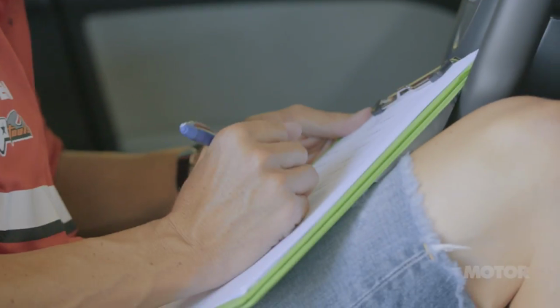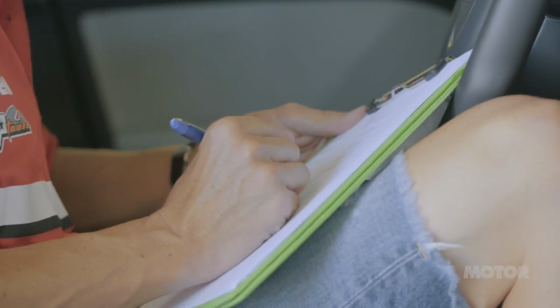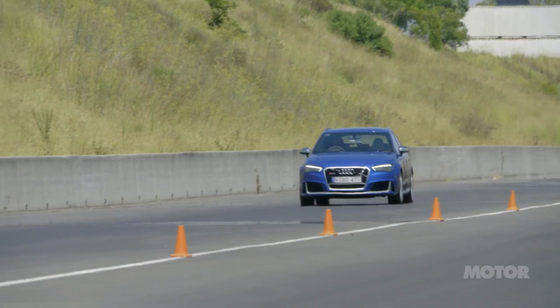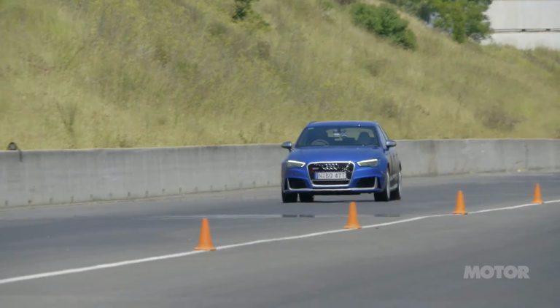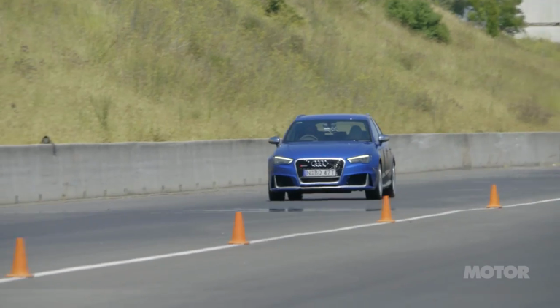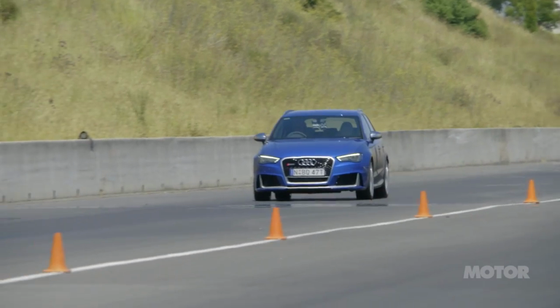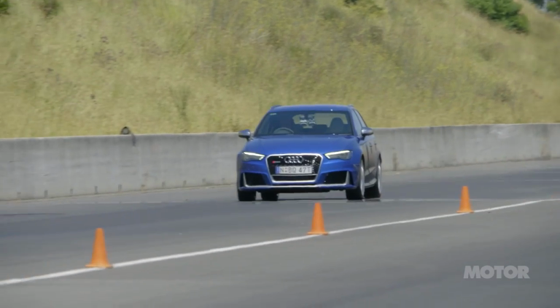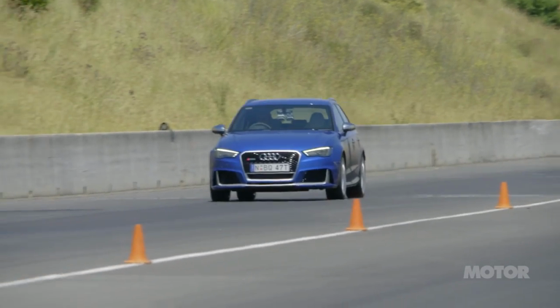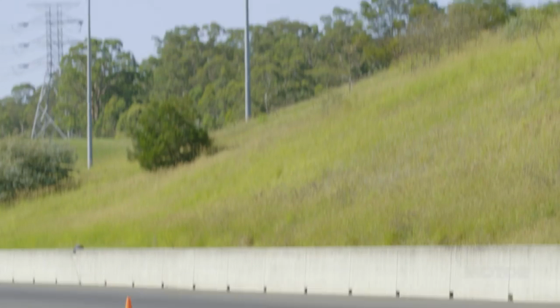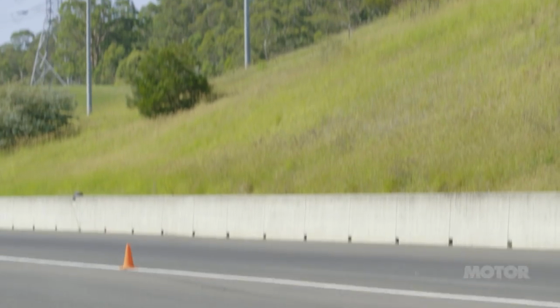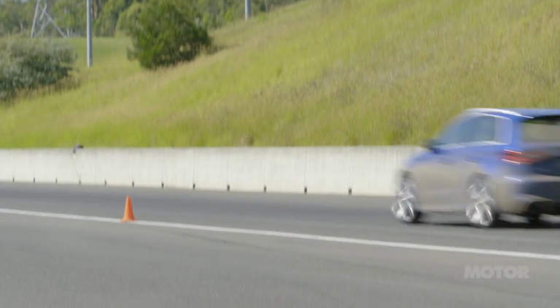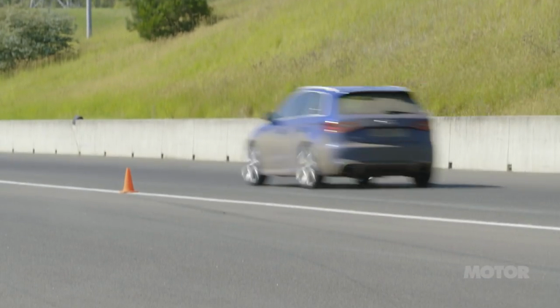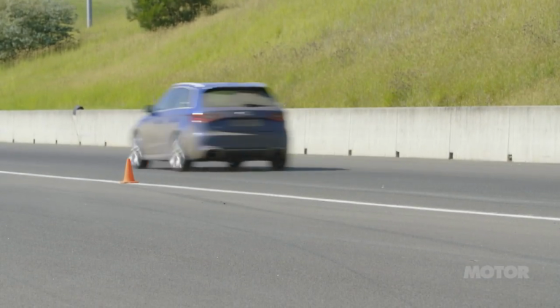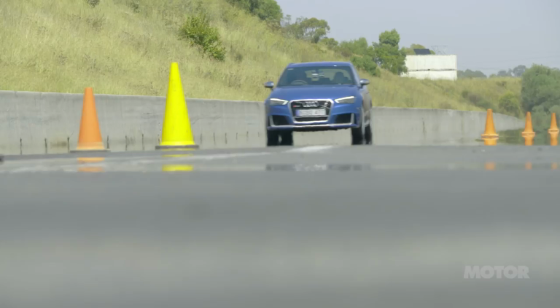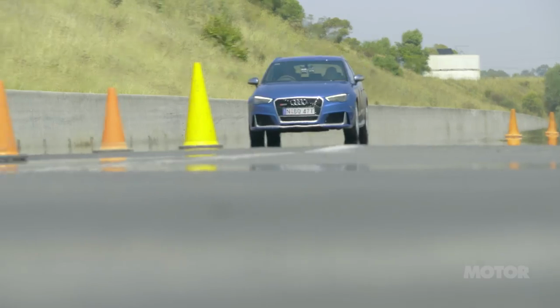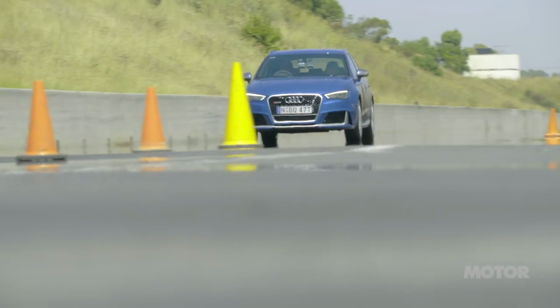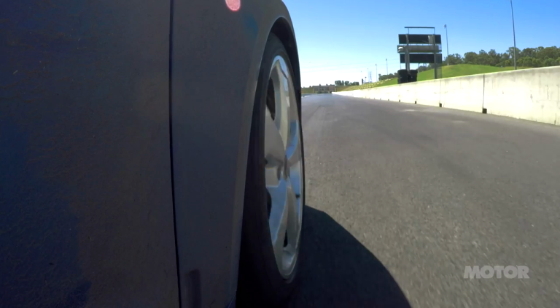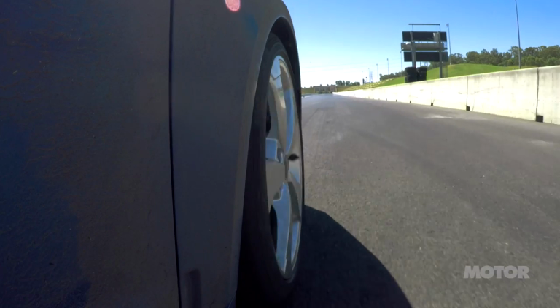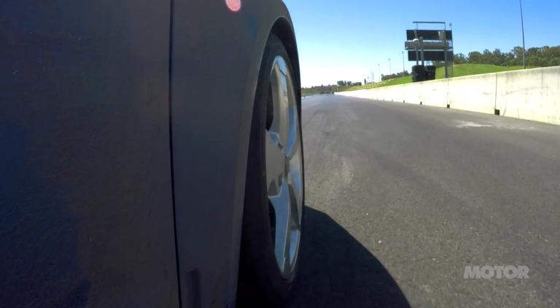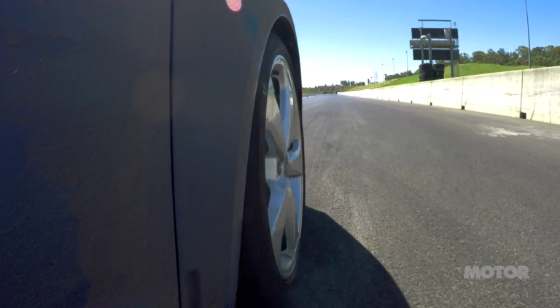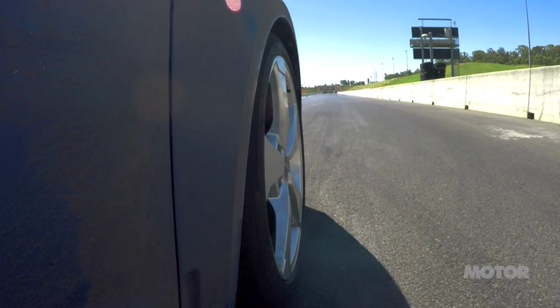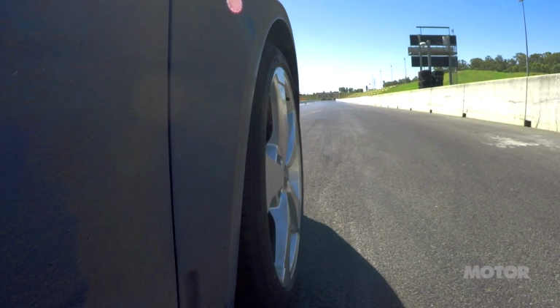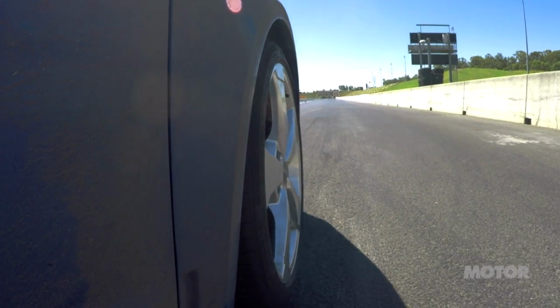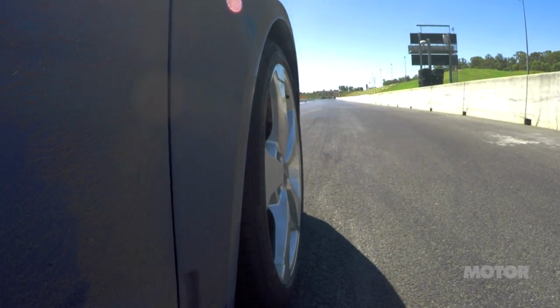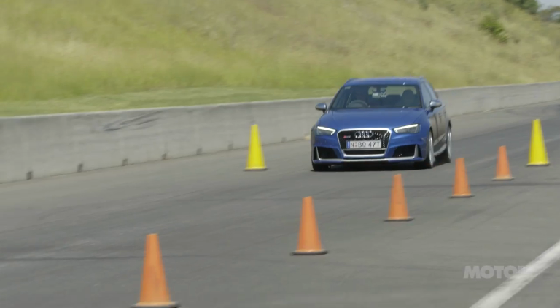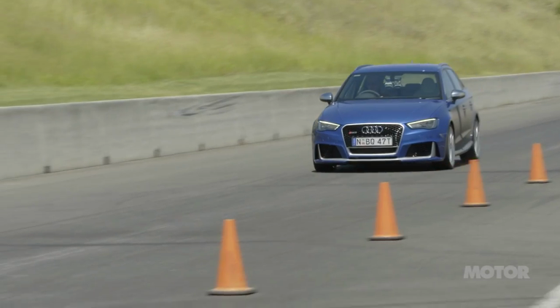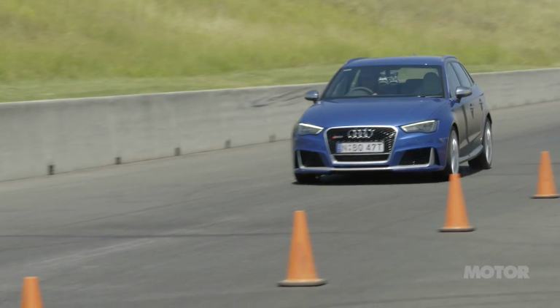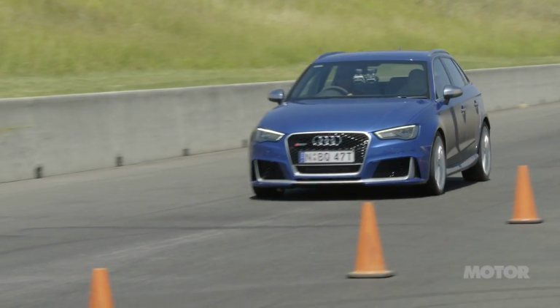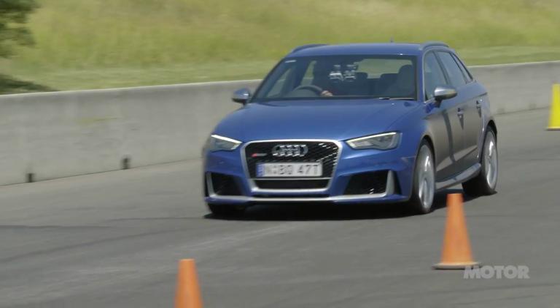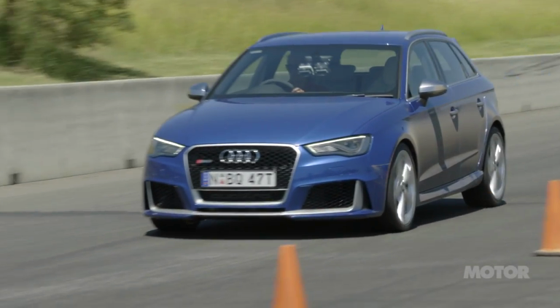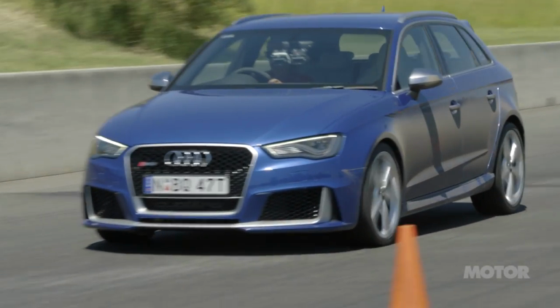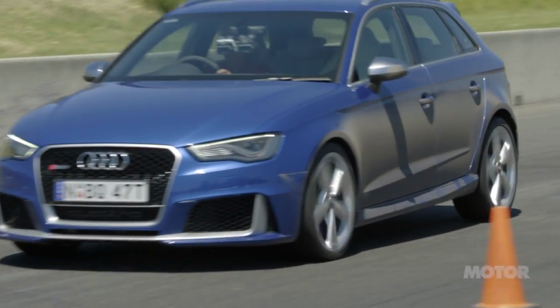What goes fast must slow down, and each tyre gets the chance to prove its braking ability during the 100km/h to 0 emergency stop.